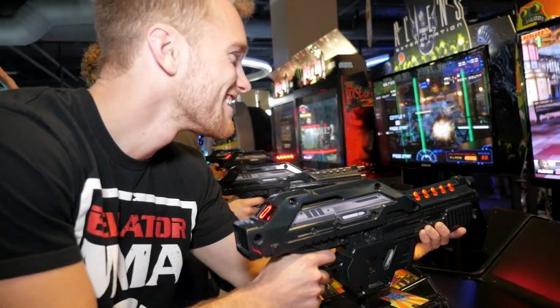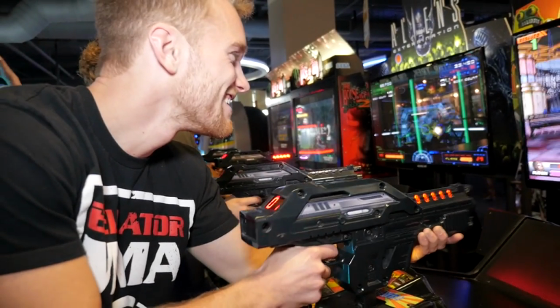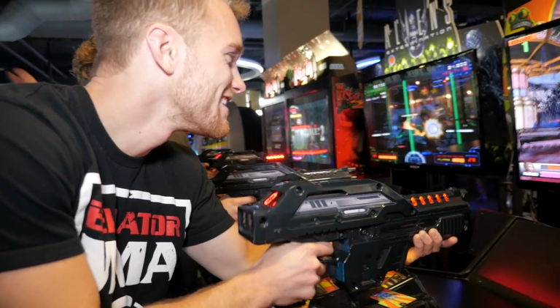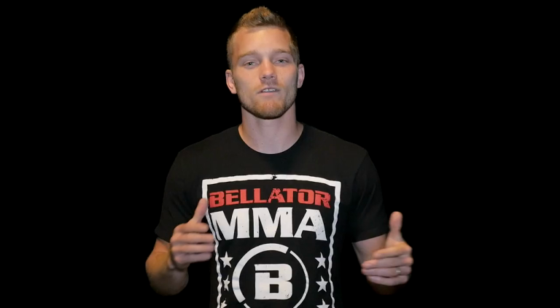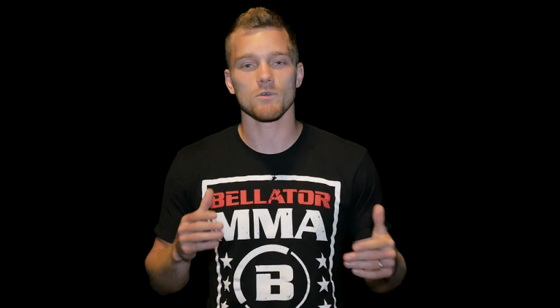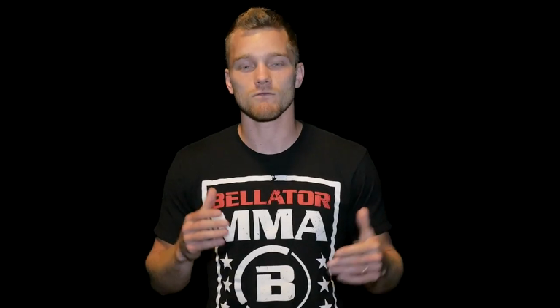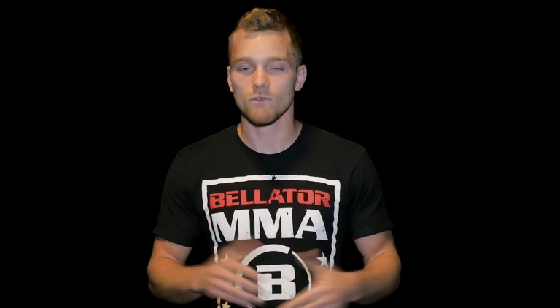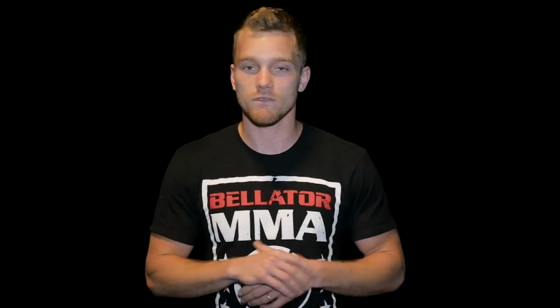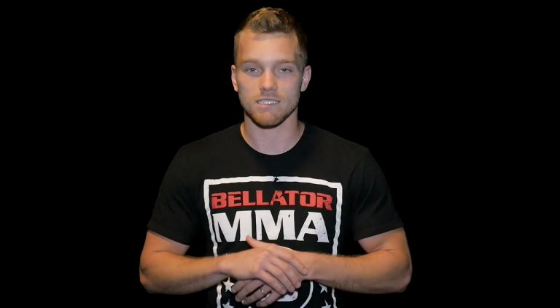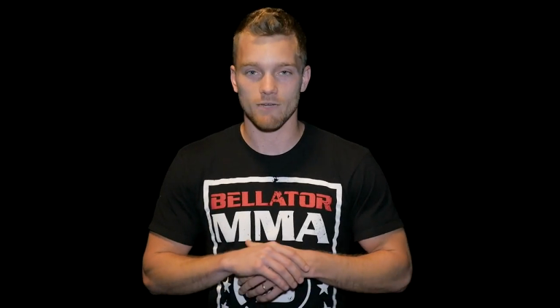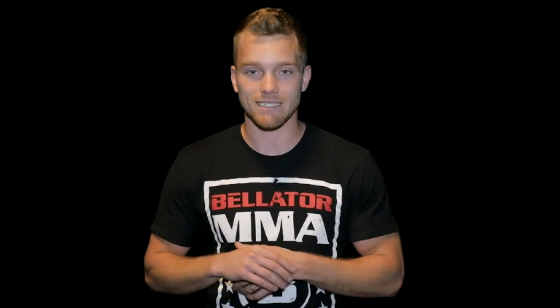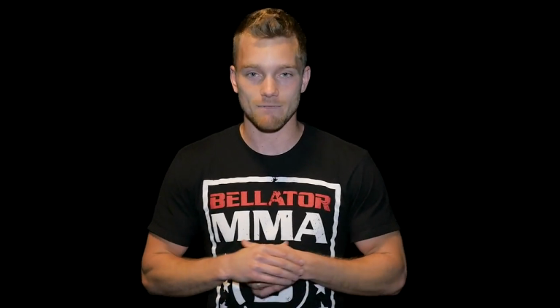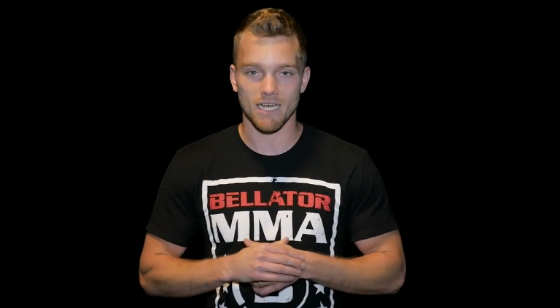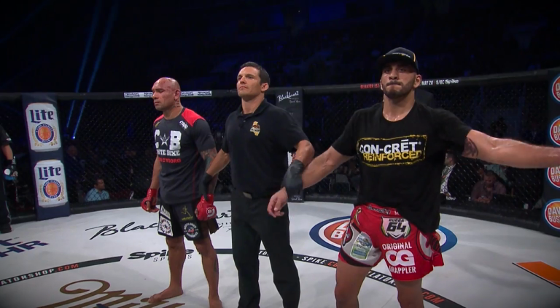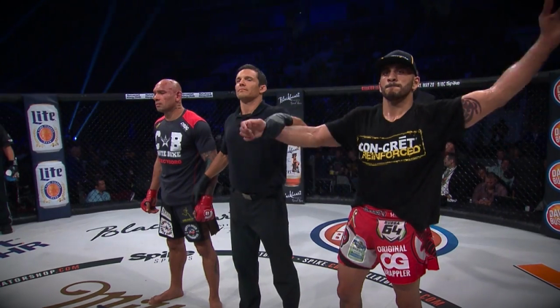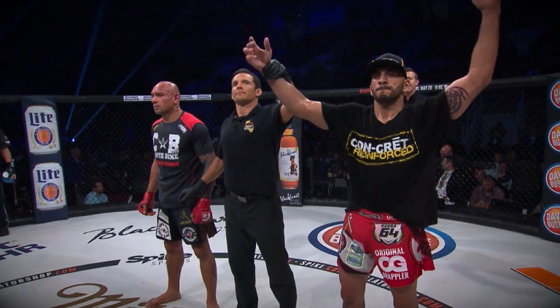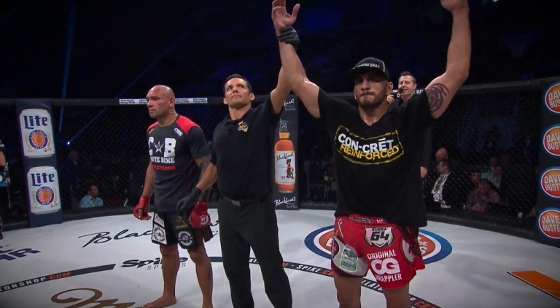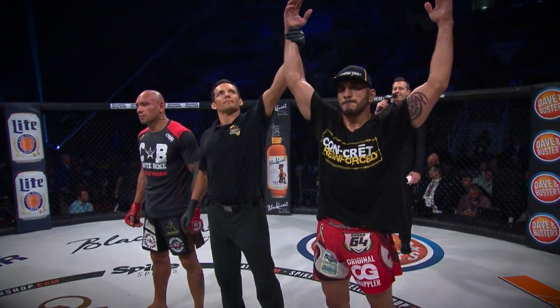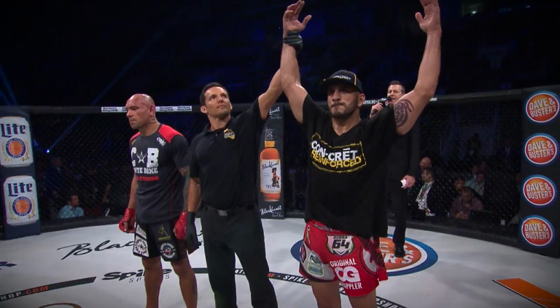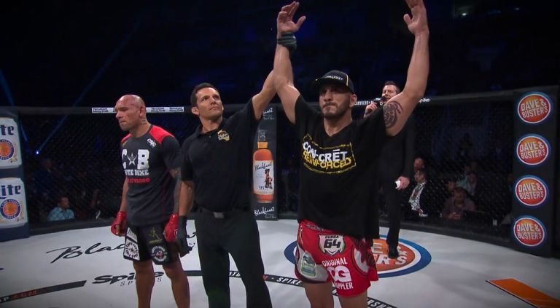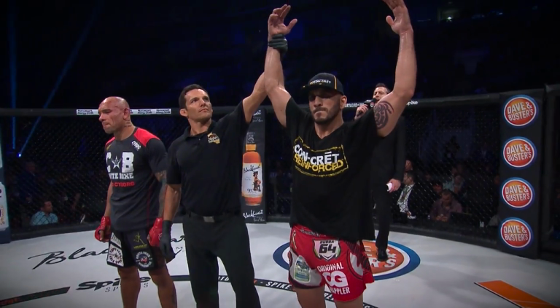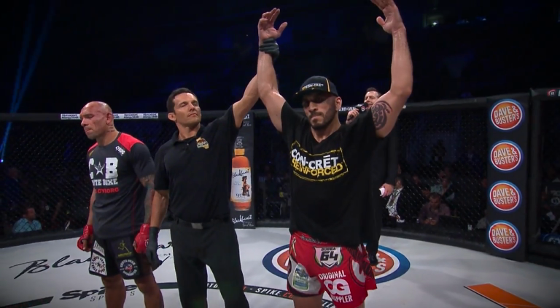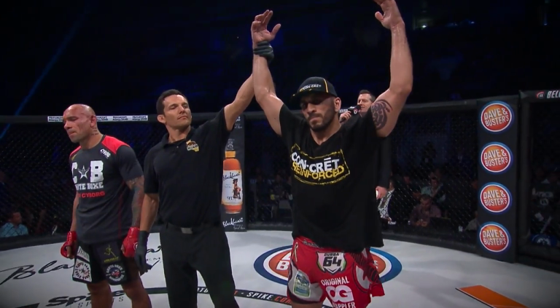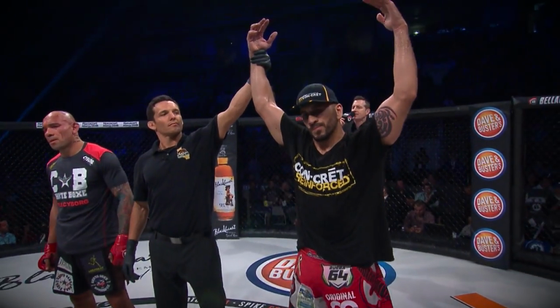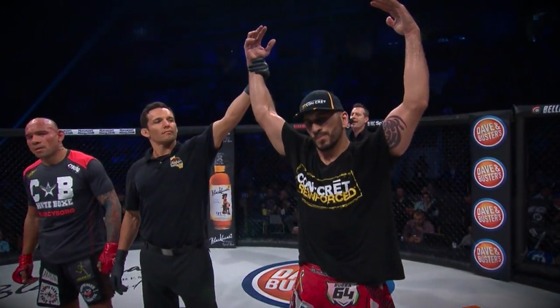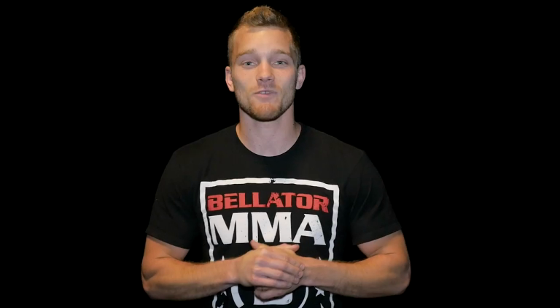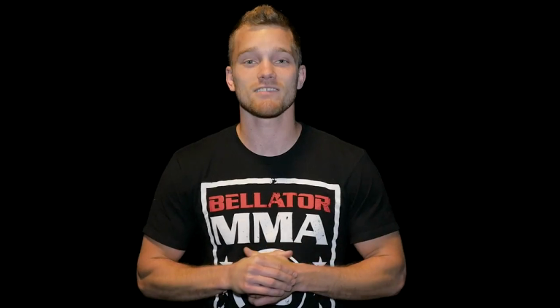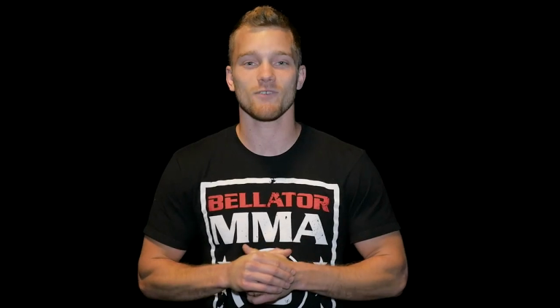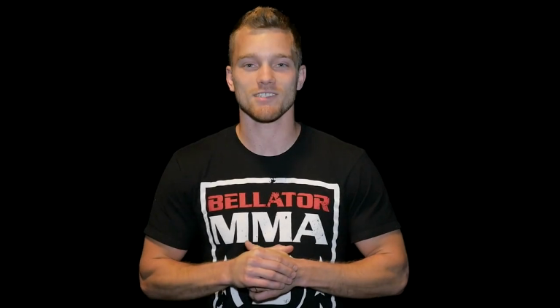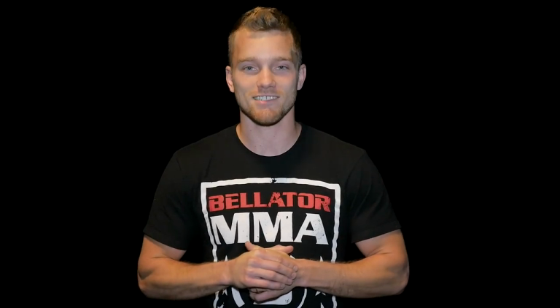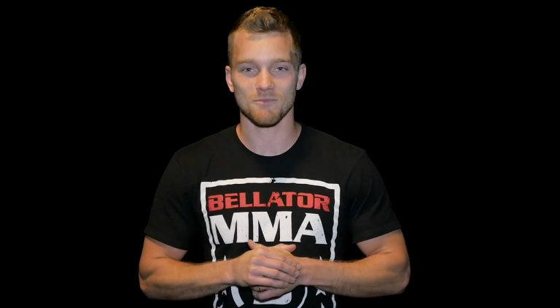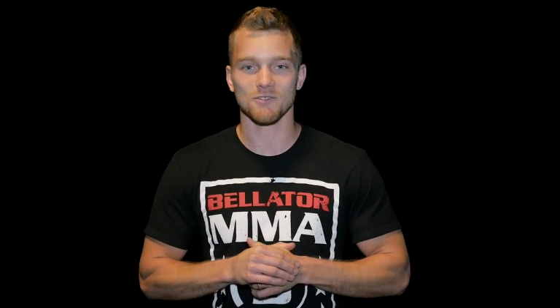Today we have one of the most ruthless lightweights in Bellator, Syed Awad. Let's get it started with his first signature move.